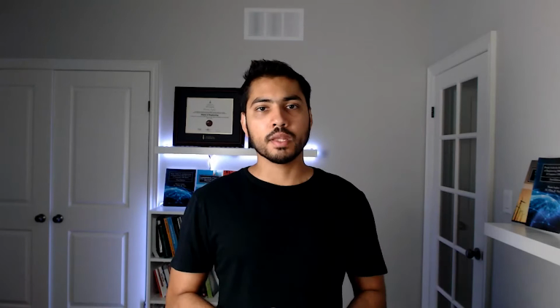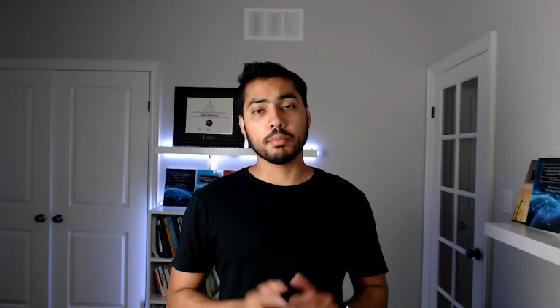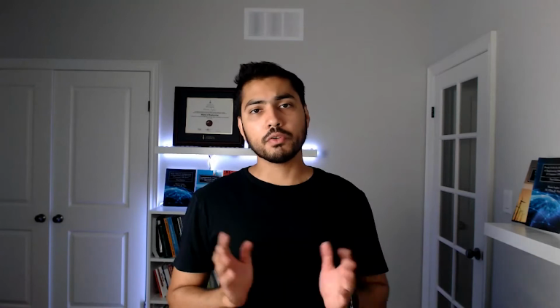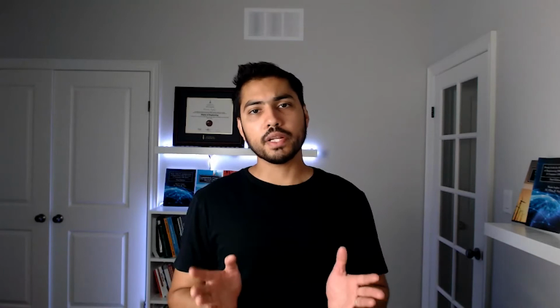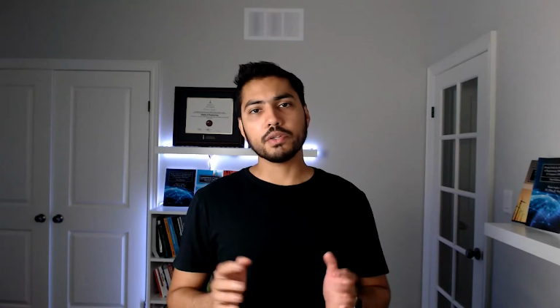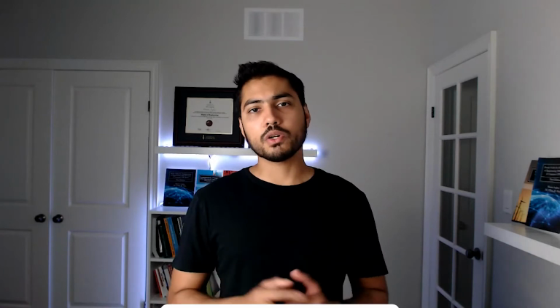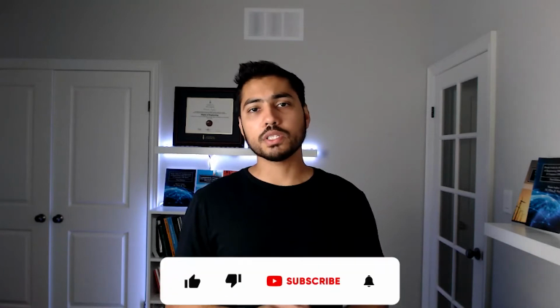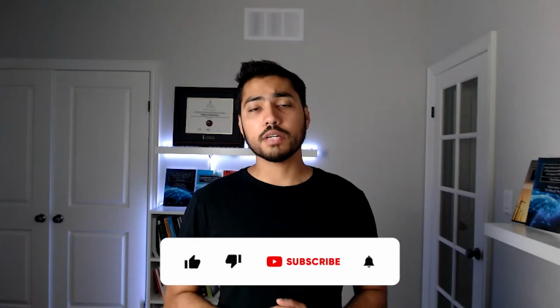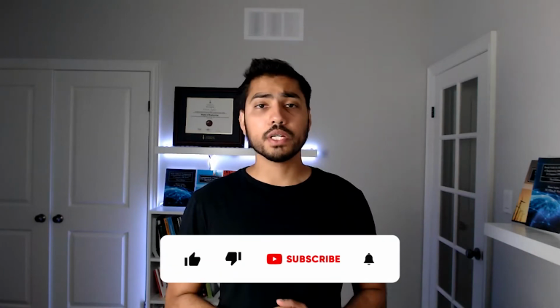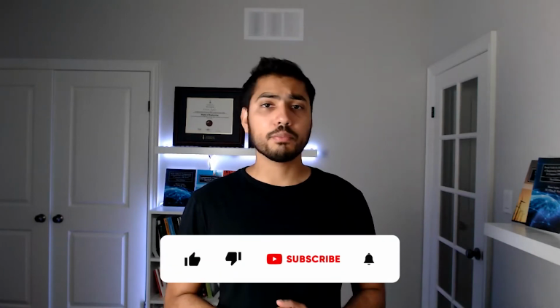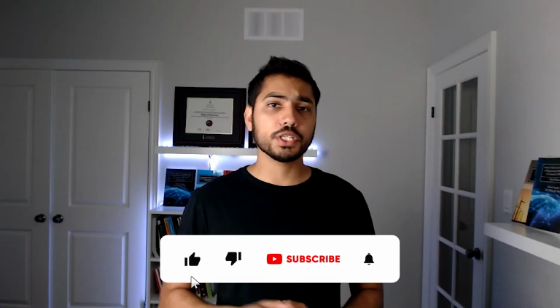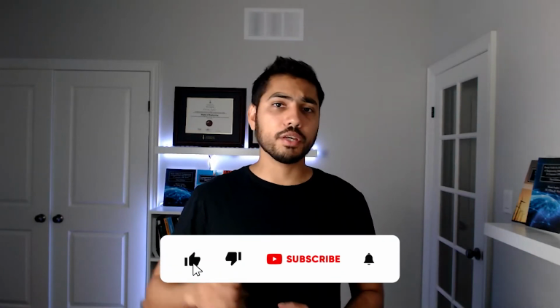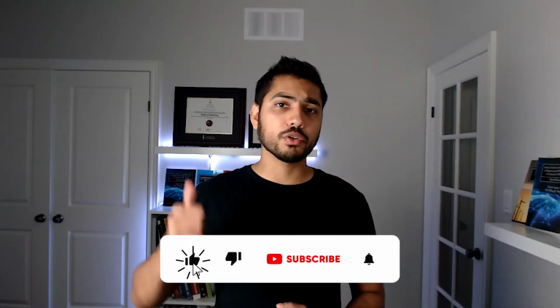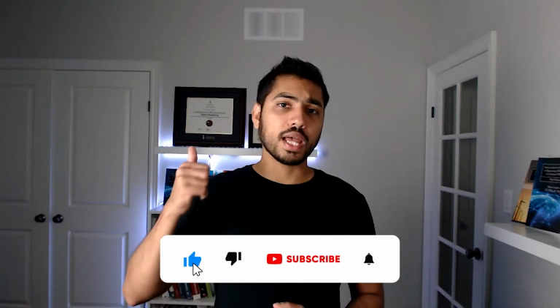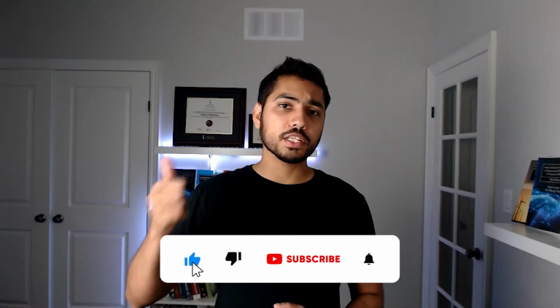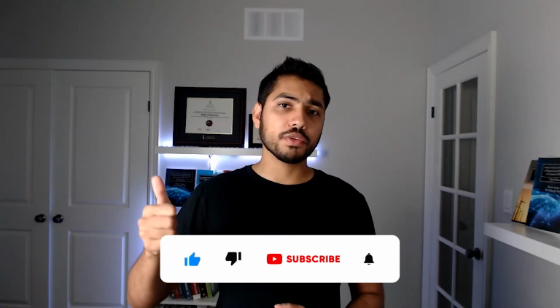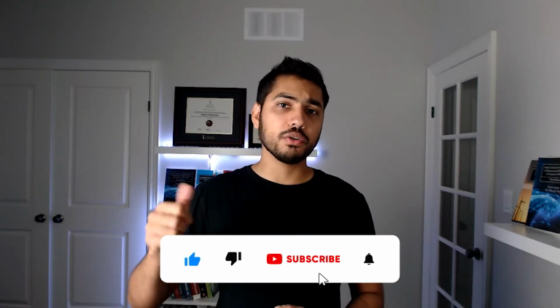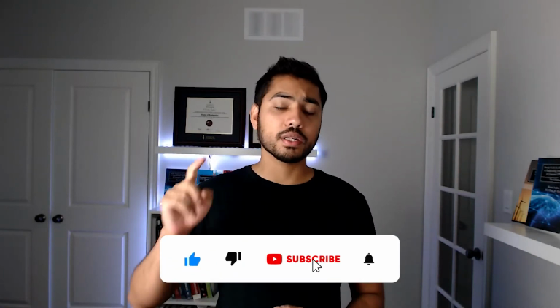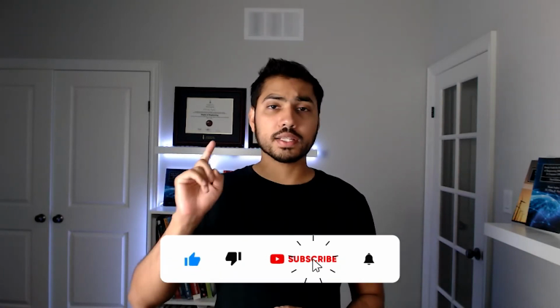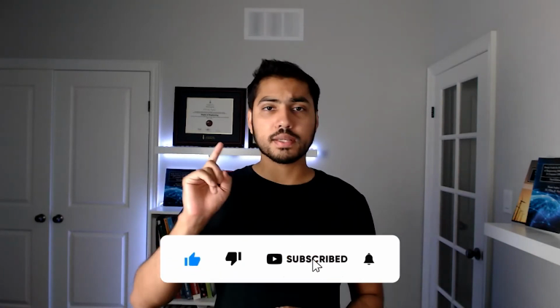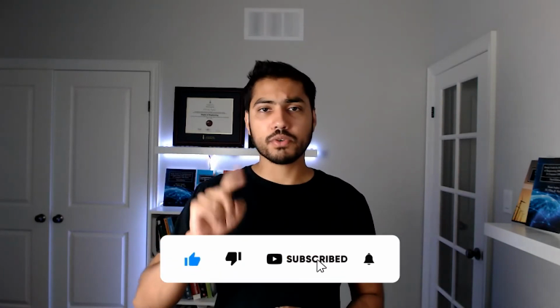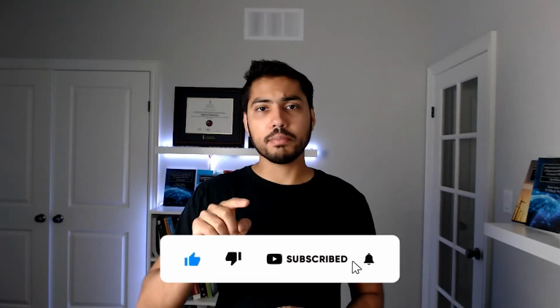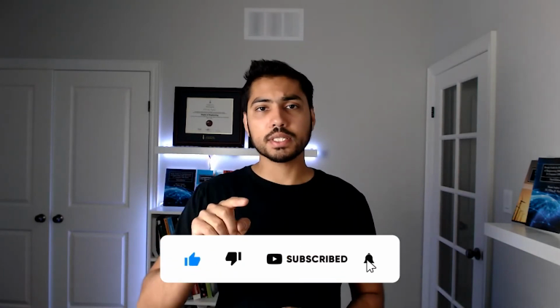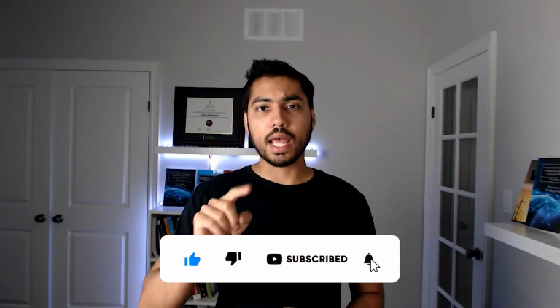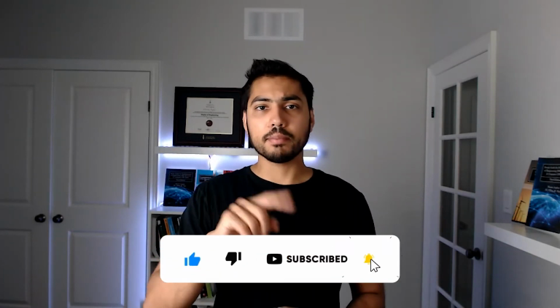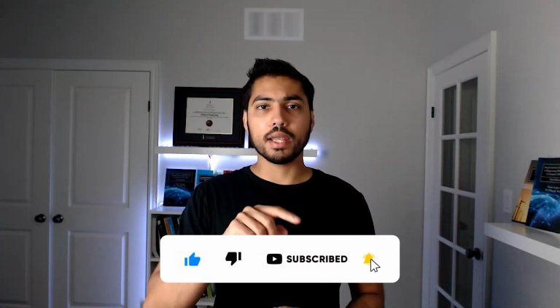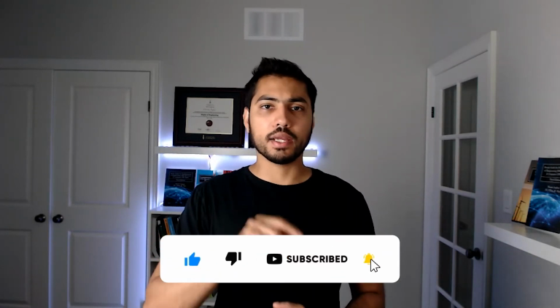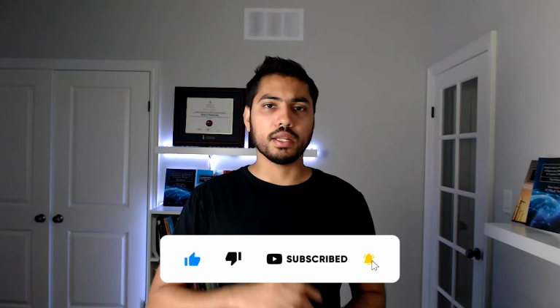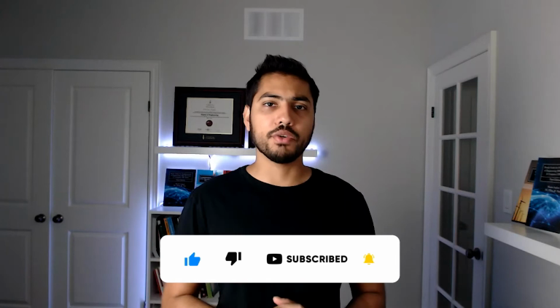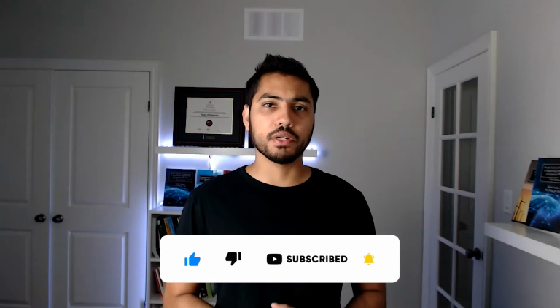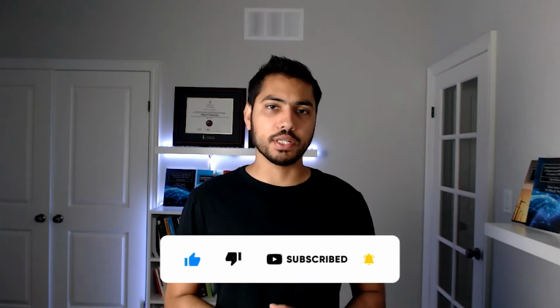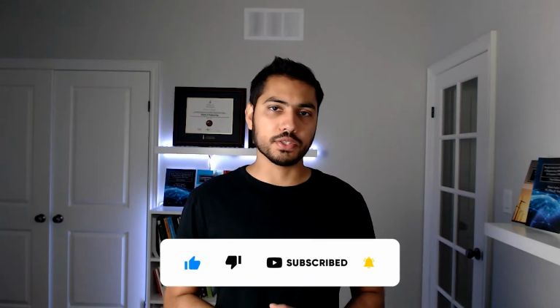But before we dive into the content, I would really appreciate it if you could like this video and click the subscribe button and the bell icon if you haven't already done so.